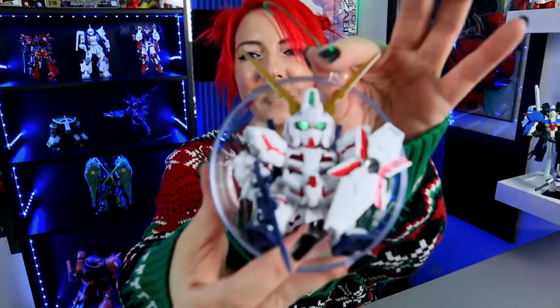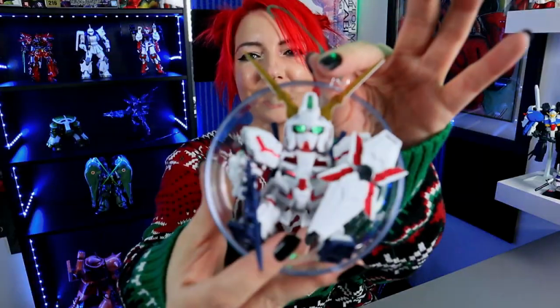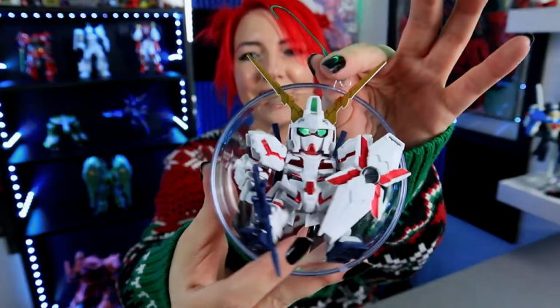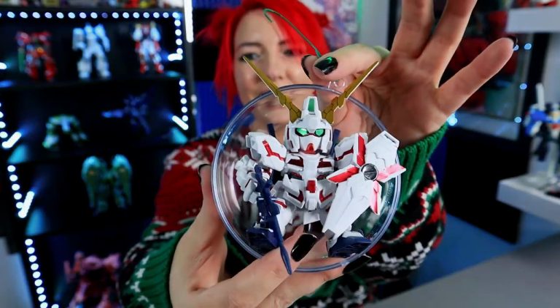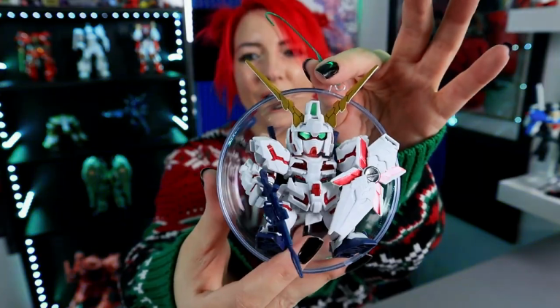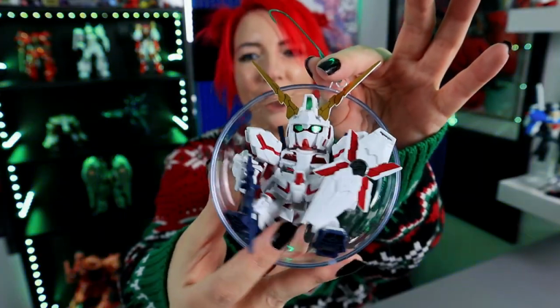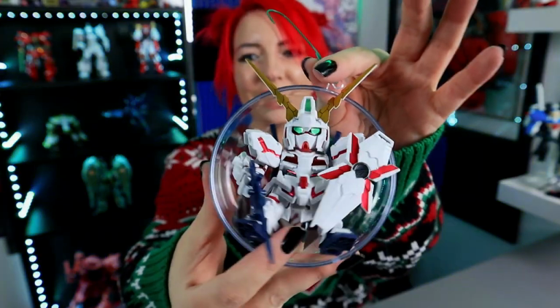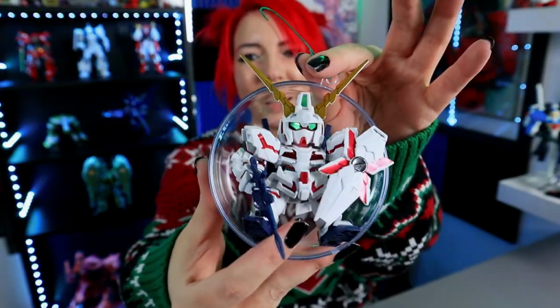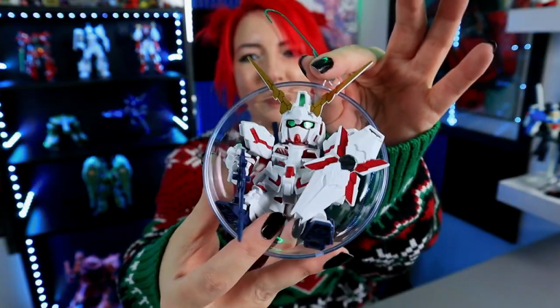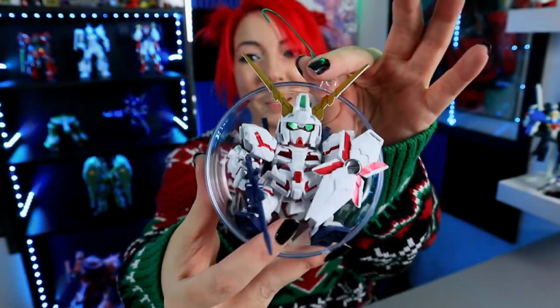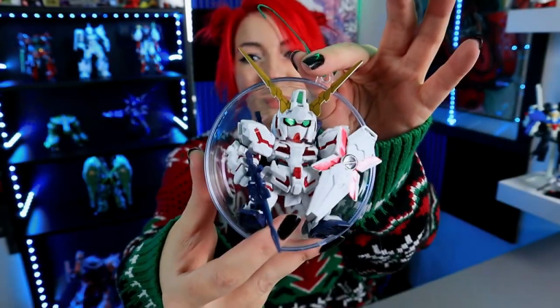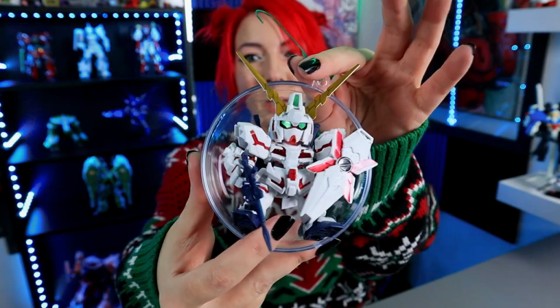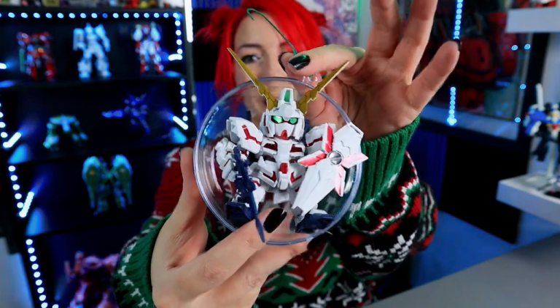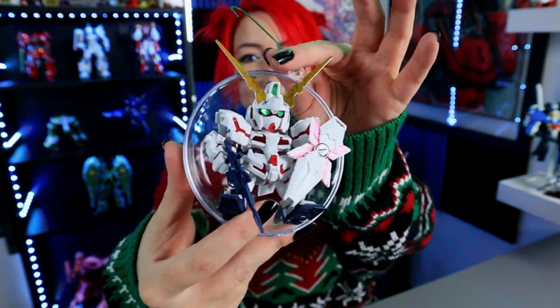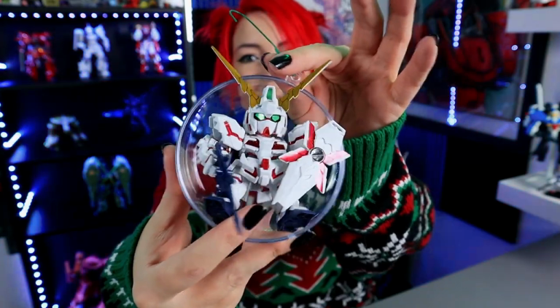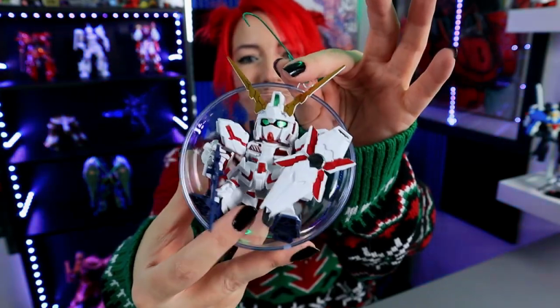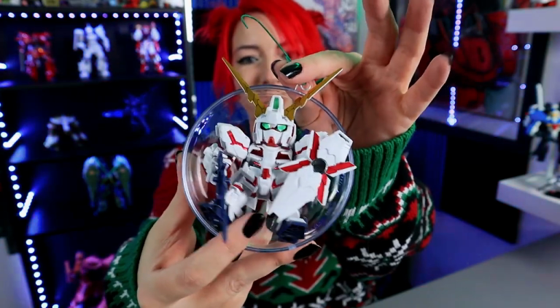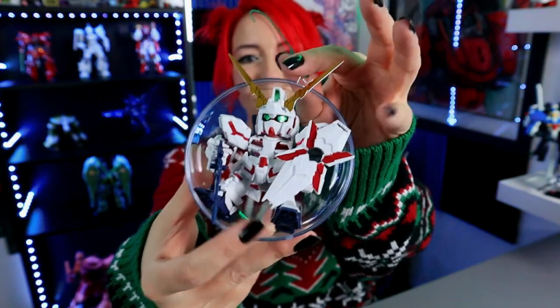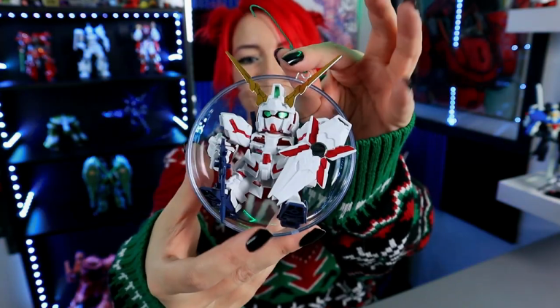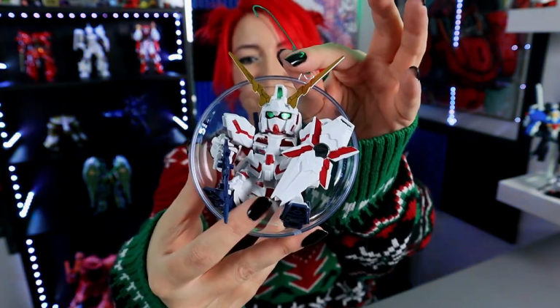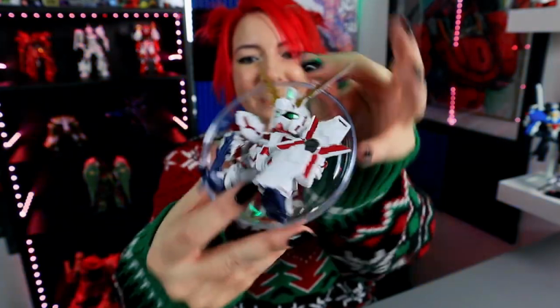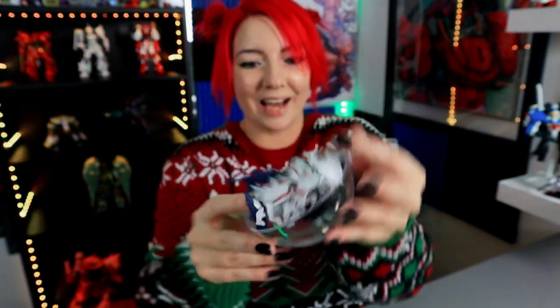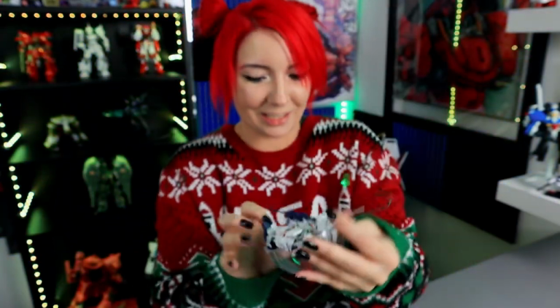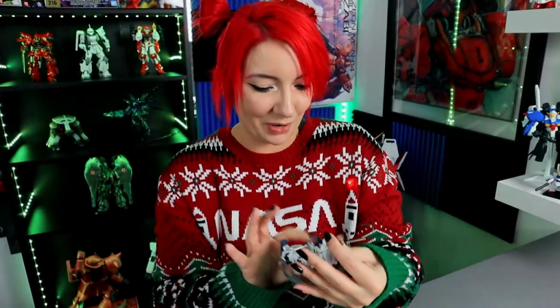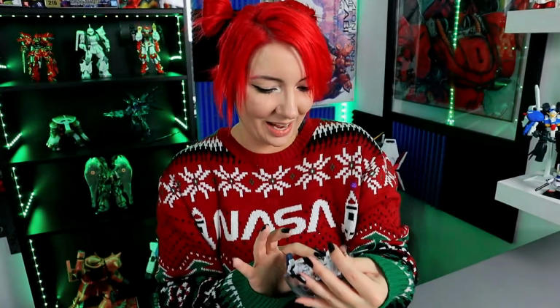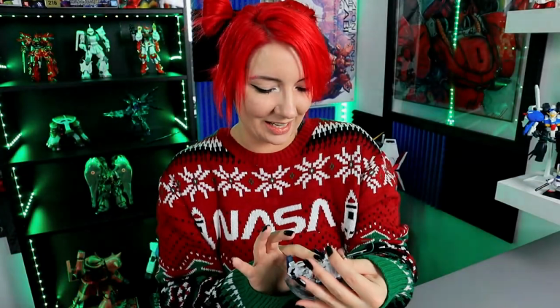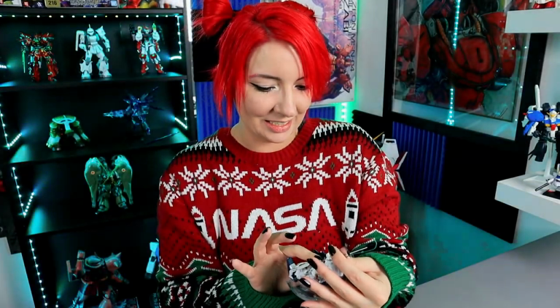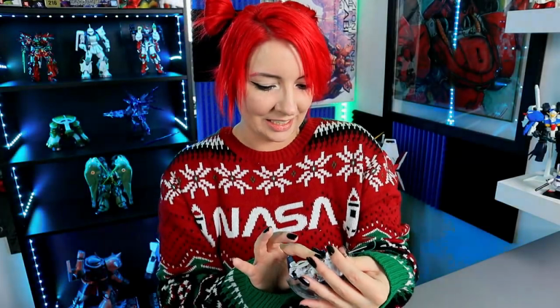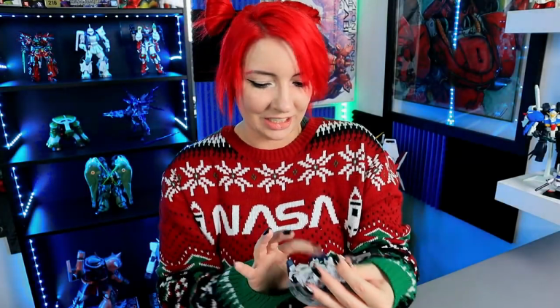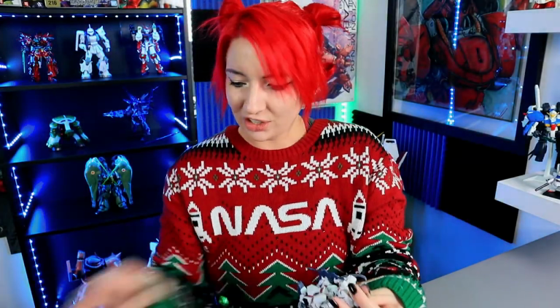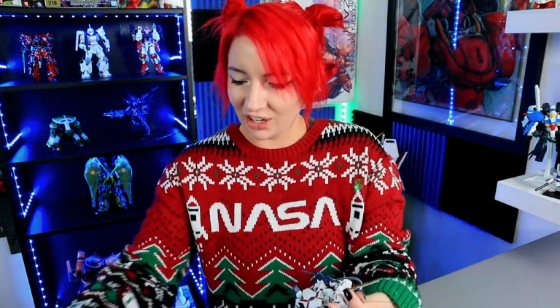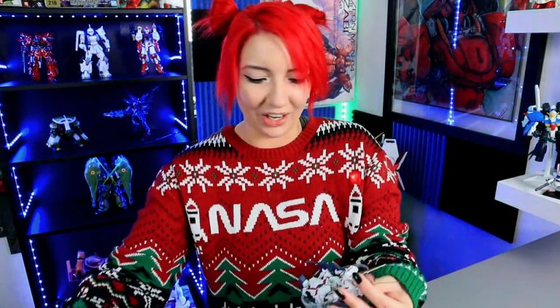It looks like a no. I thought I got a big enough one. It looks like a no for Unicorn, which really sucks.